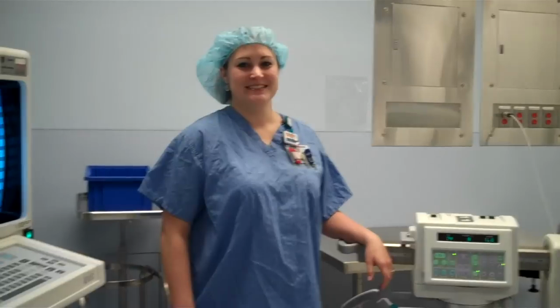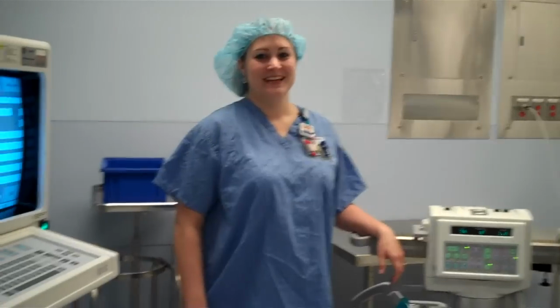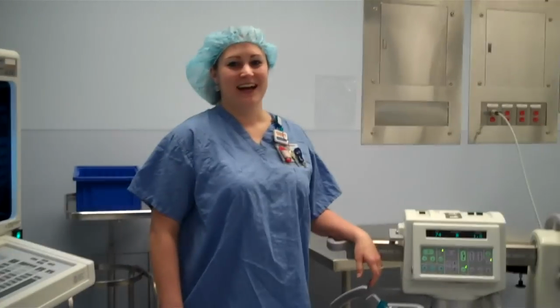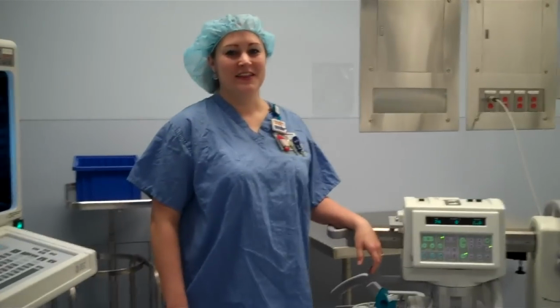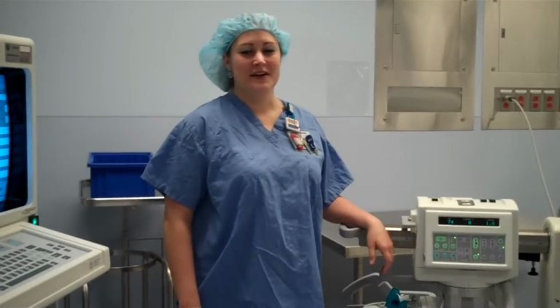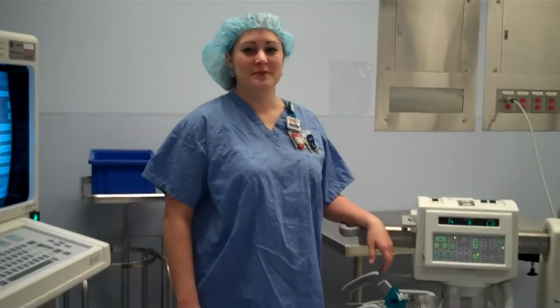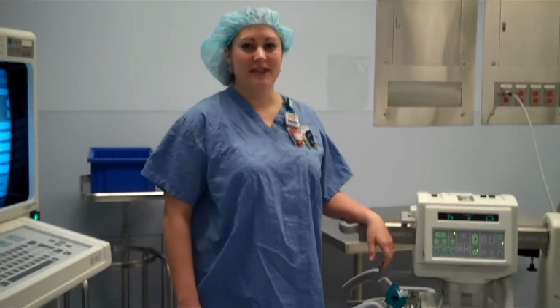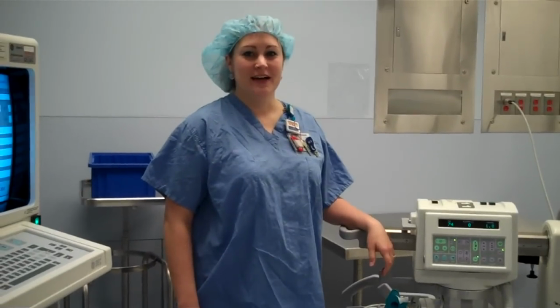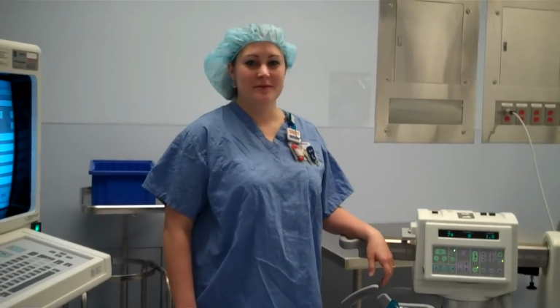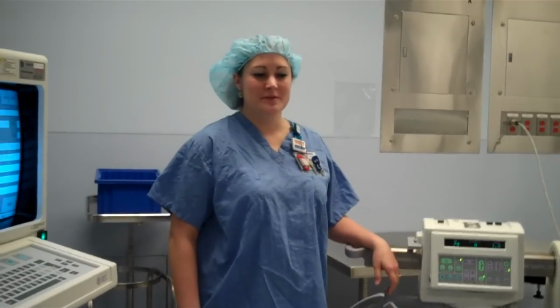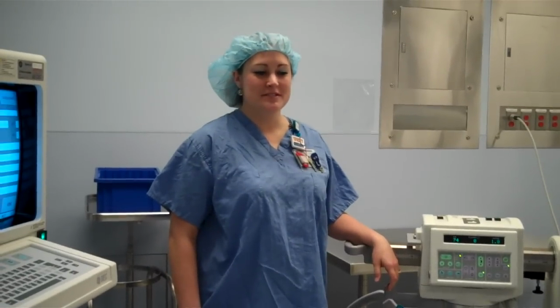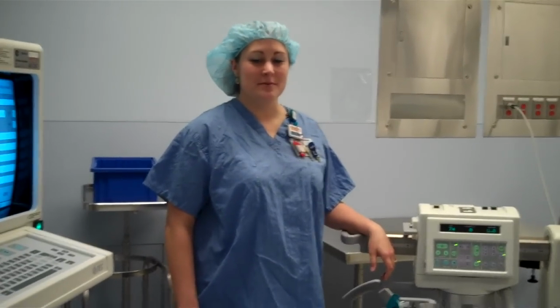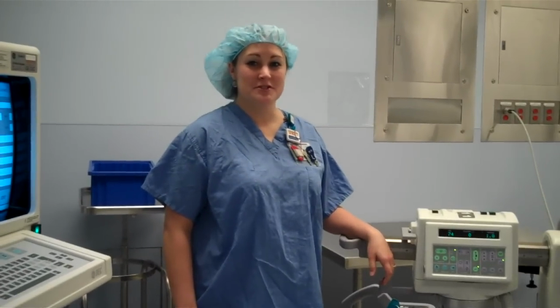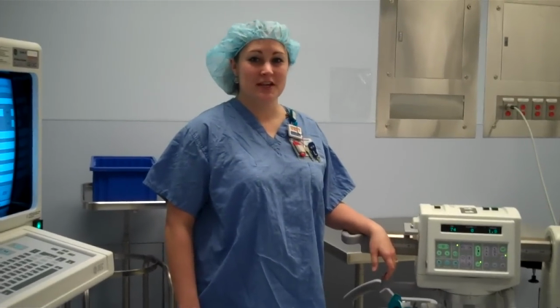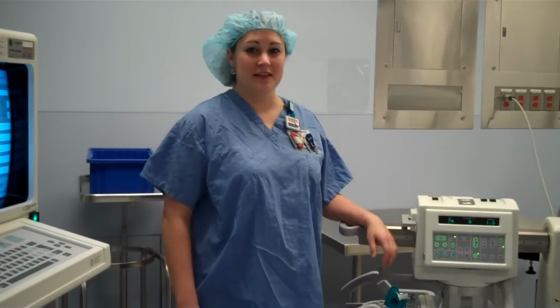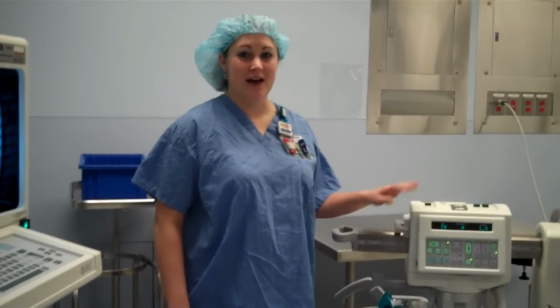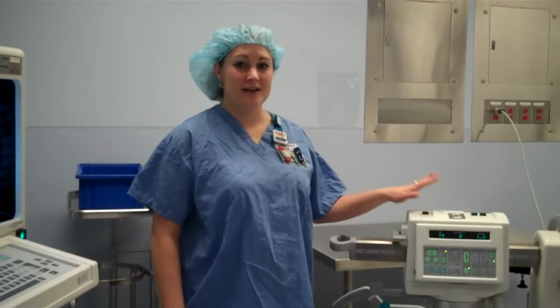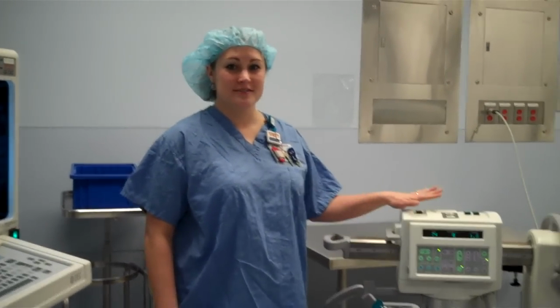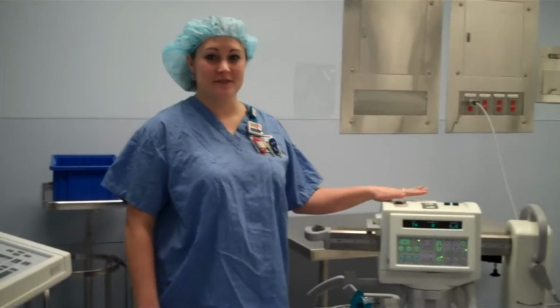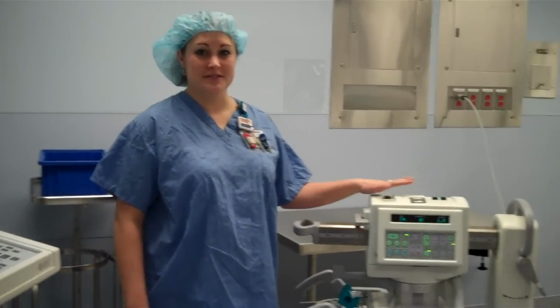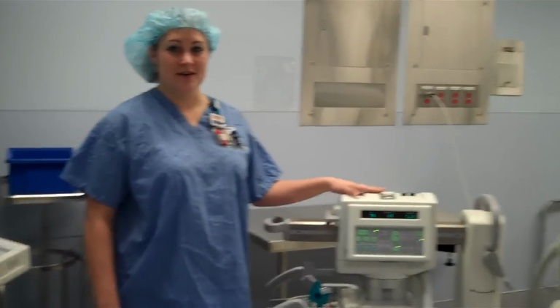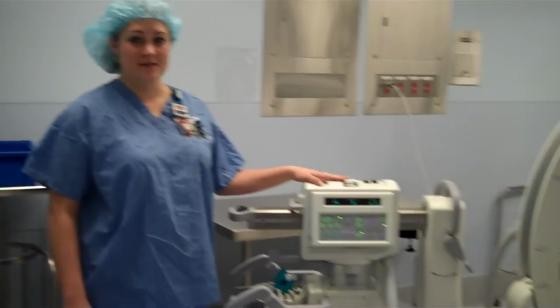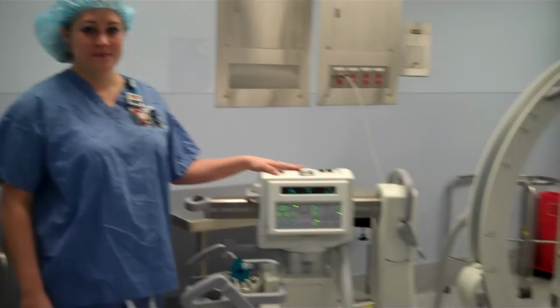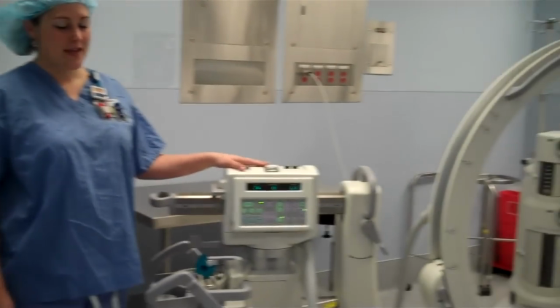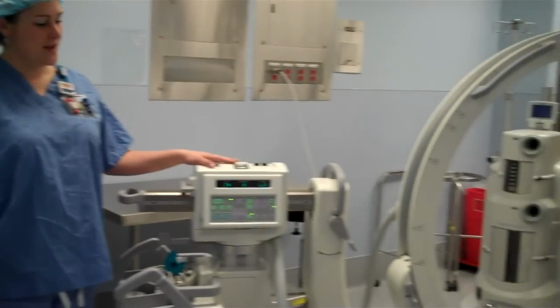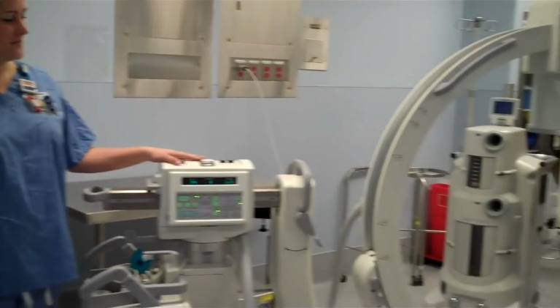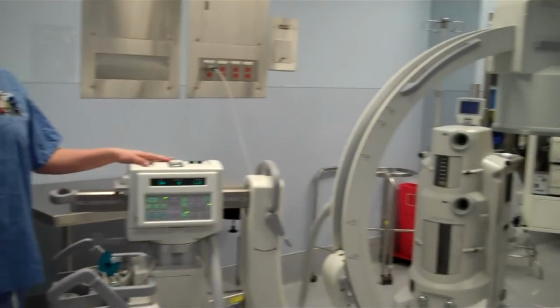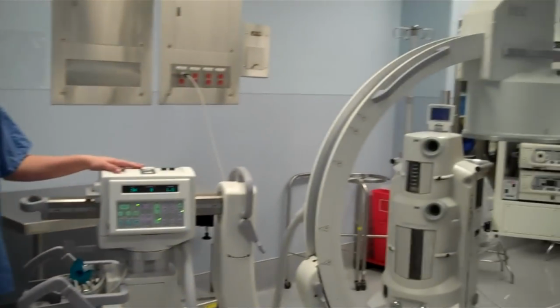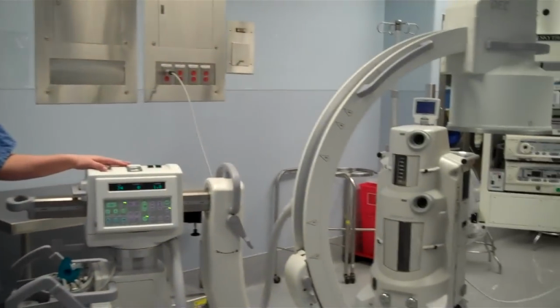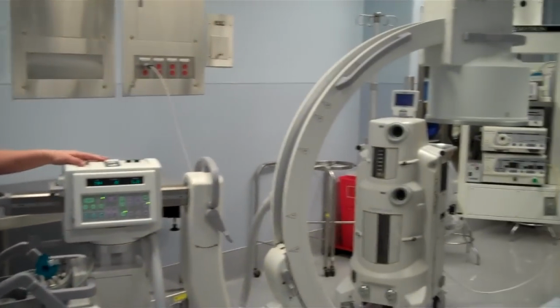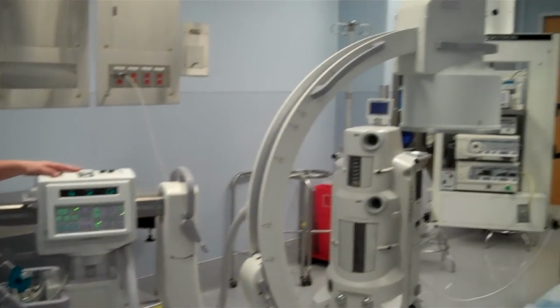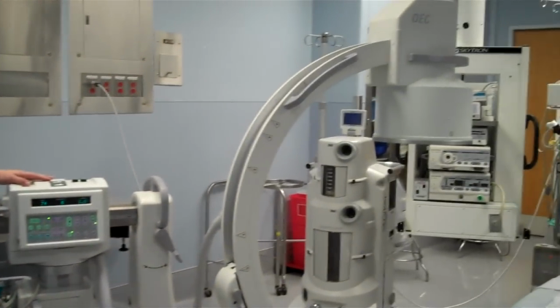Hi there, I'm Maria. I'm going to be demonstrating the locks of the C-arm and the function of each one.